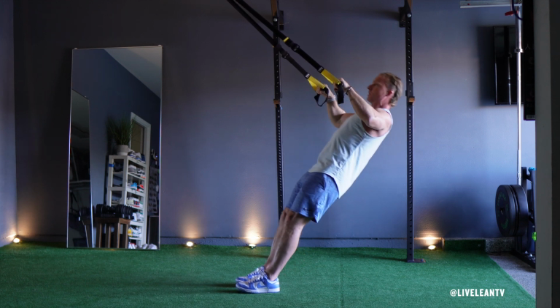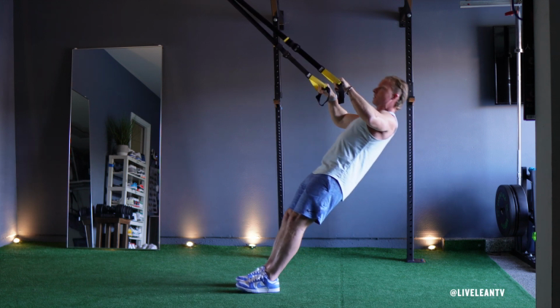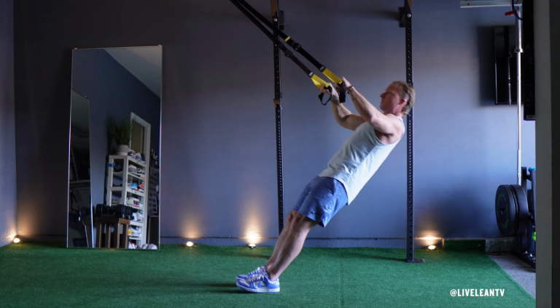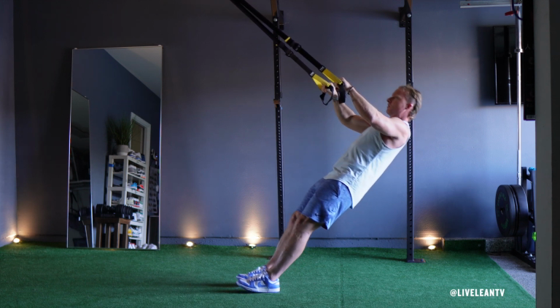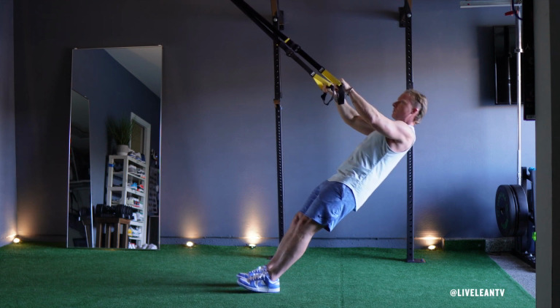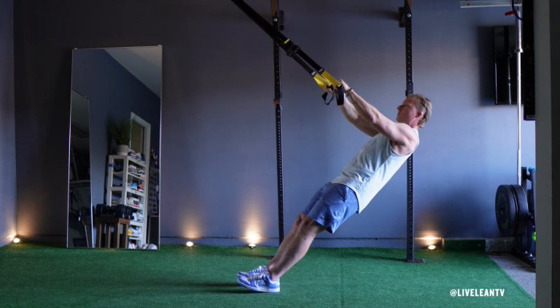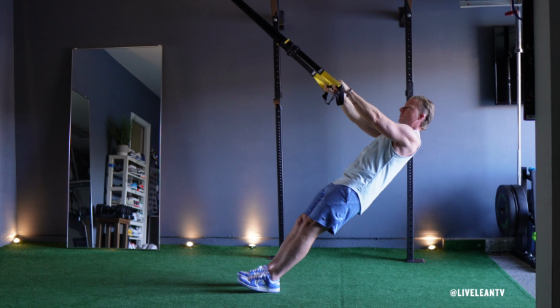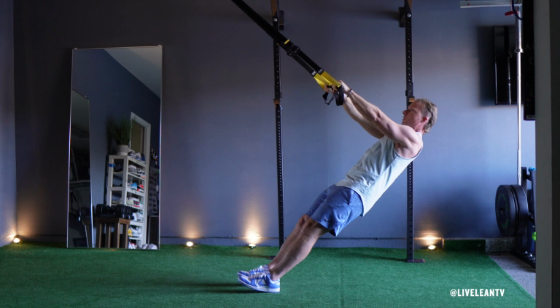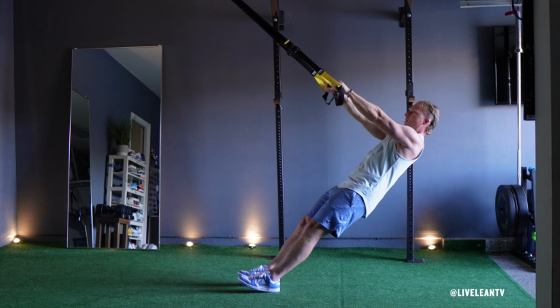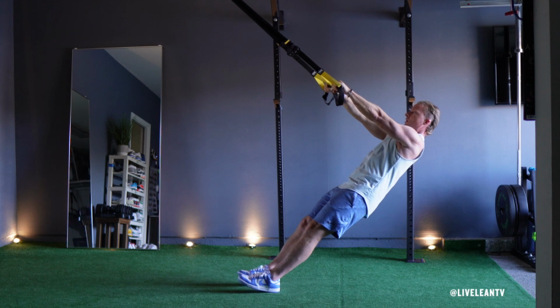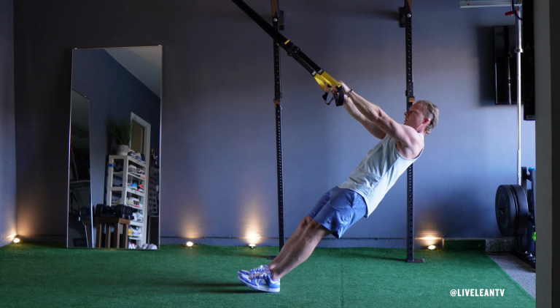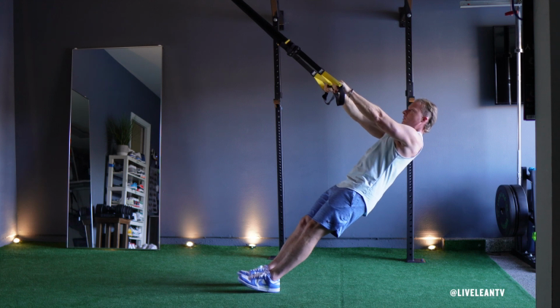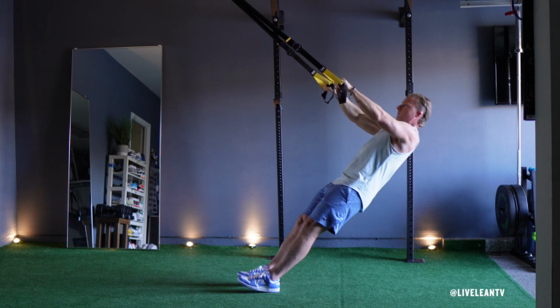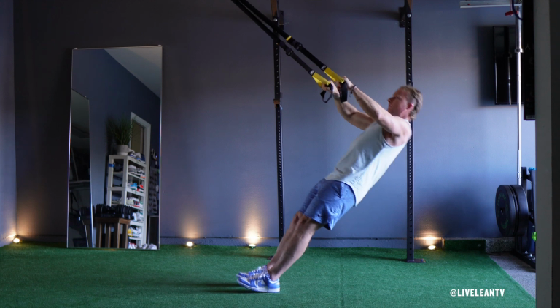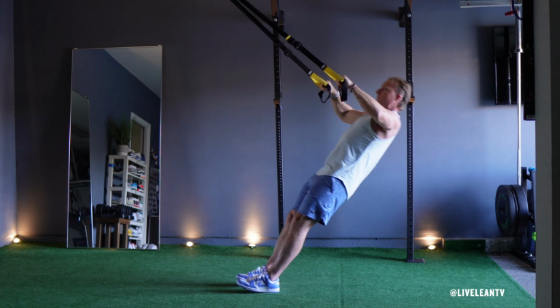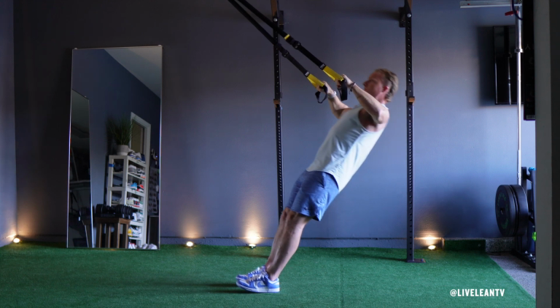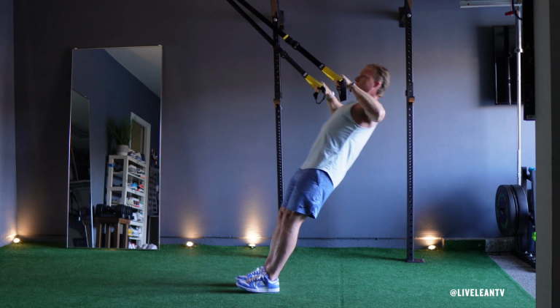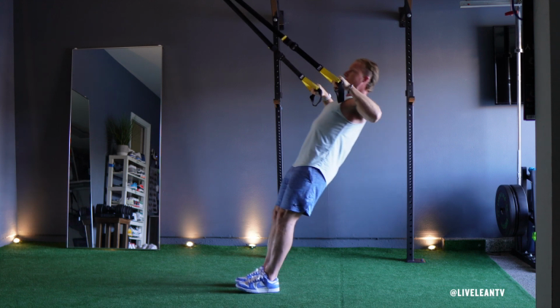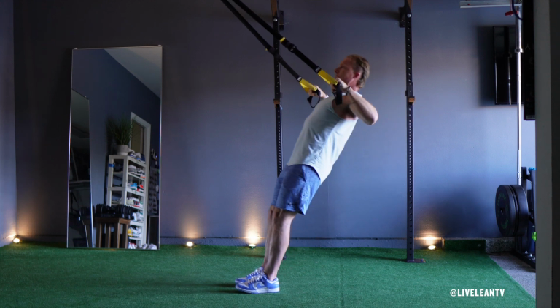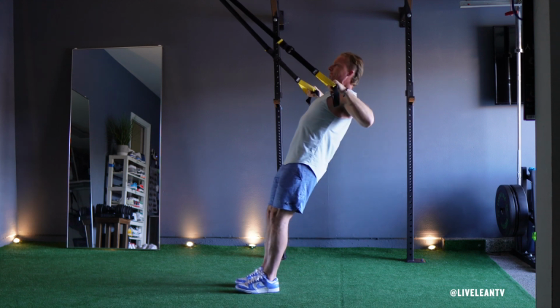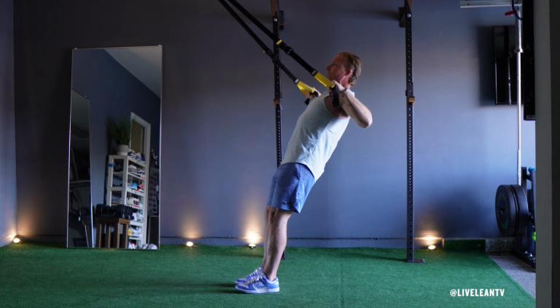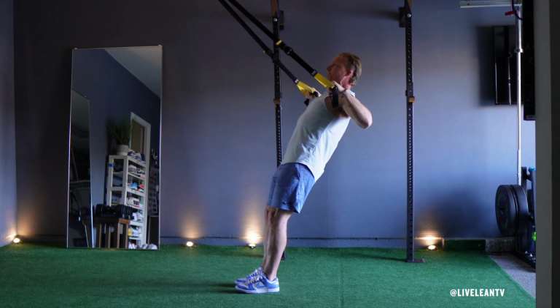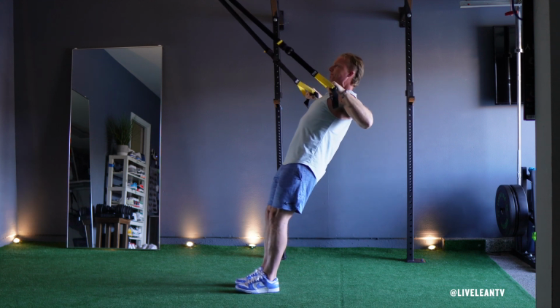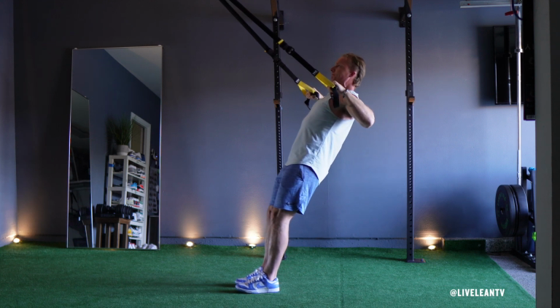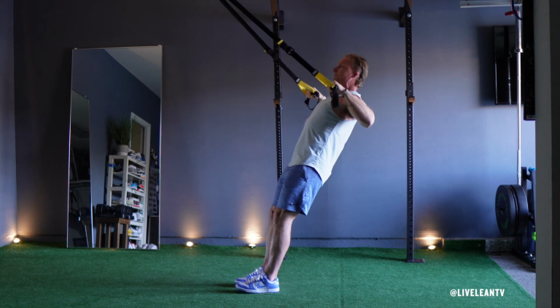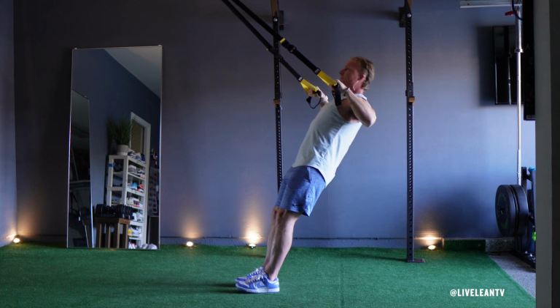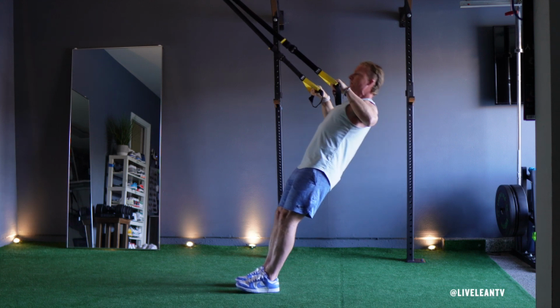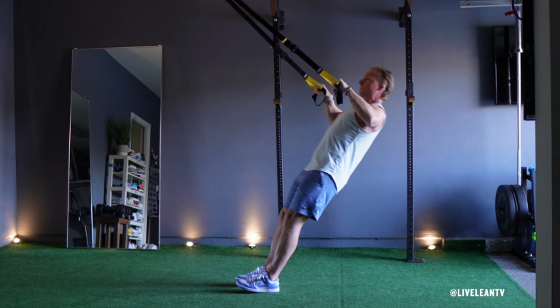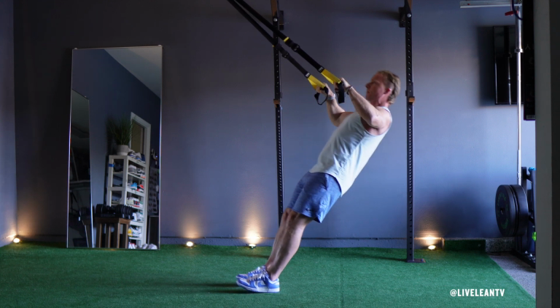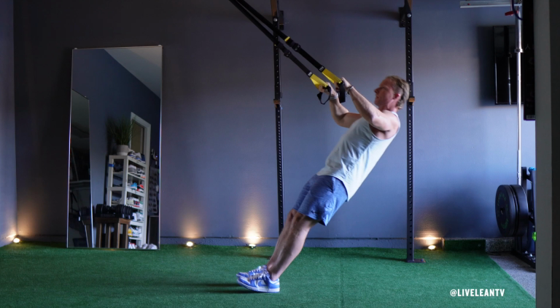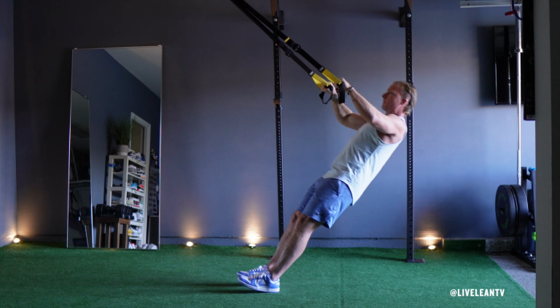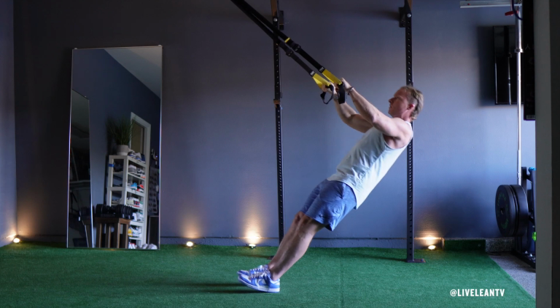Under control, slowly extend your arms to lower your body back to the starting position while ensuring your body remains in a straight line. Repeat for reps.